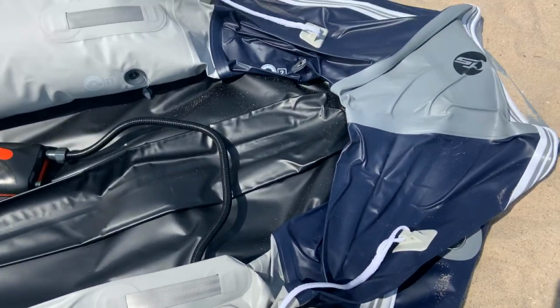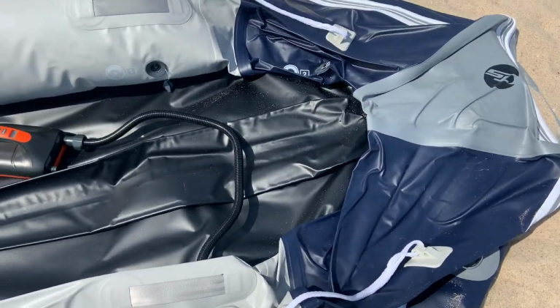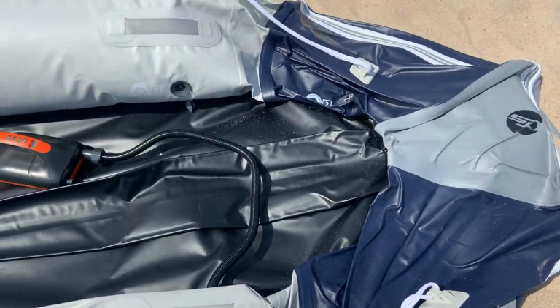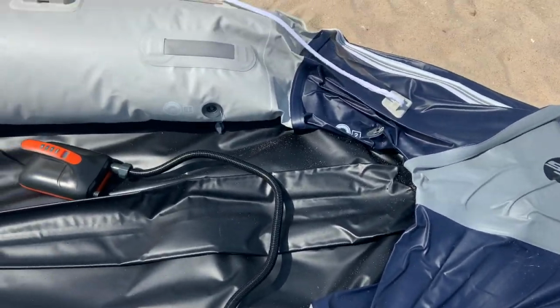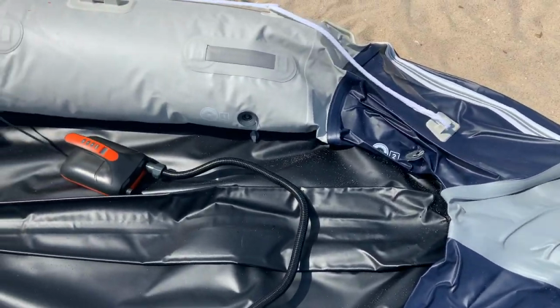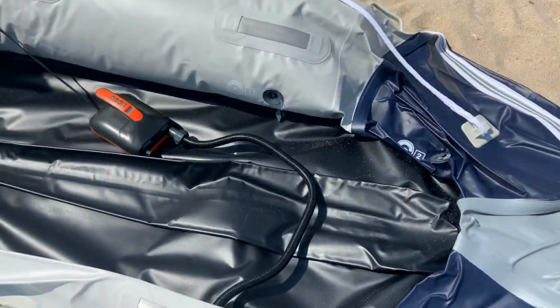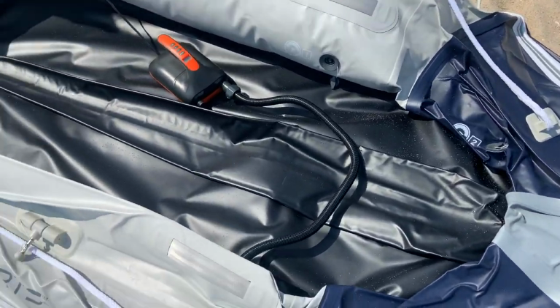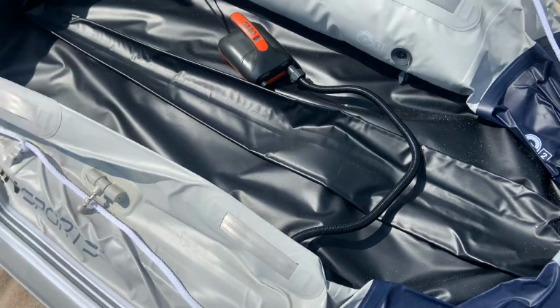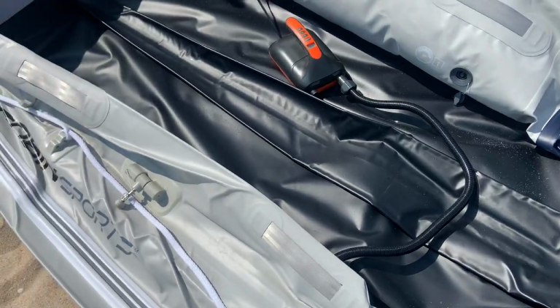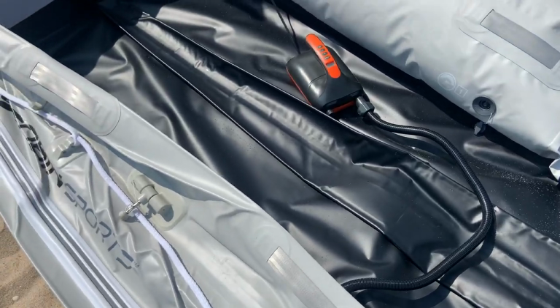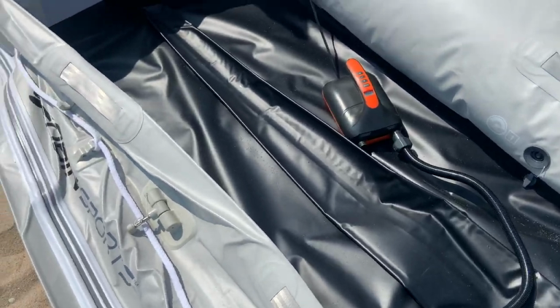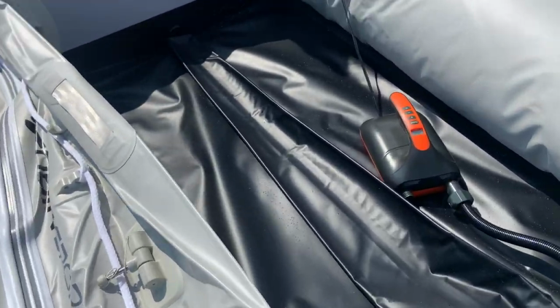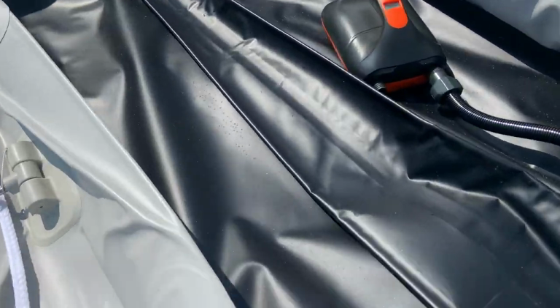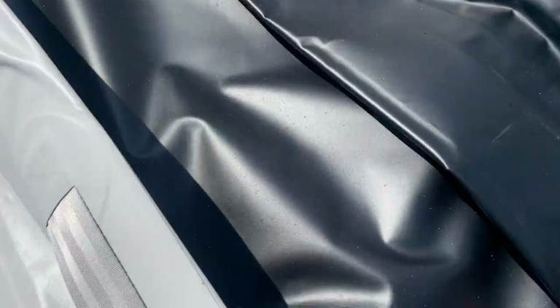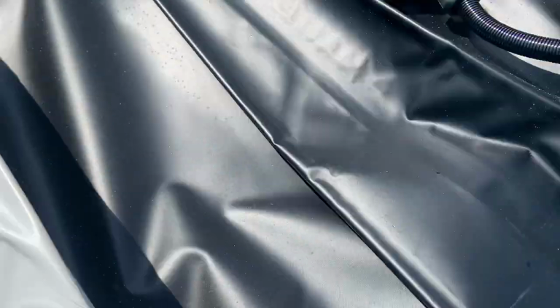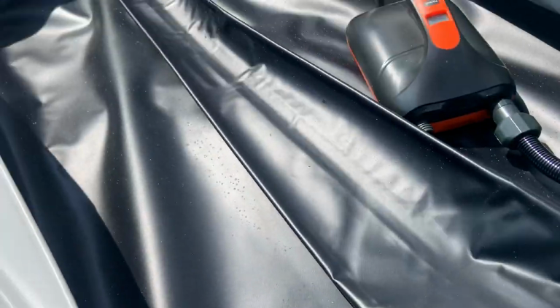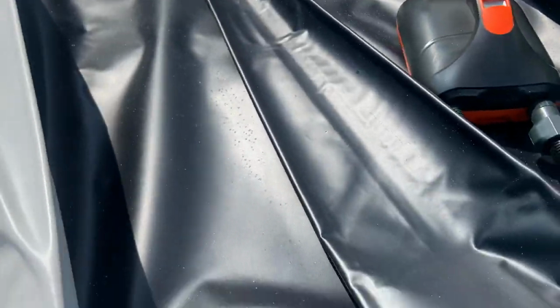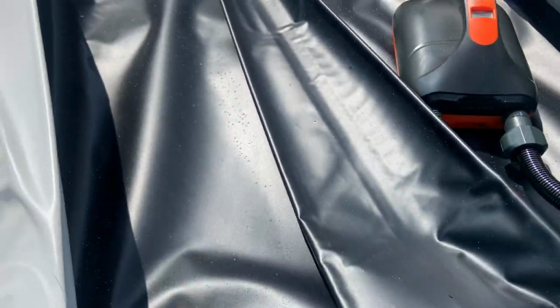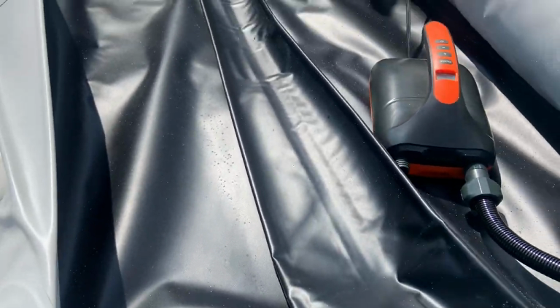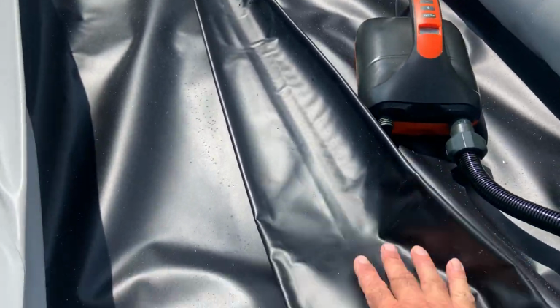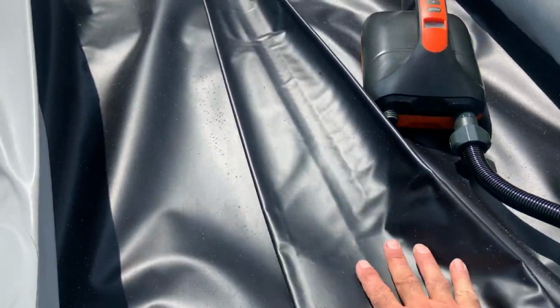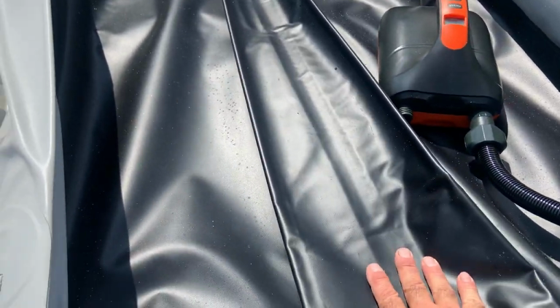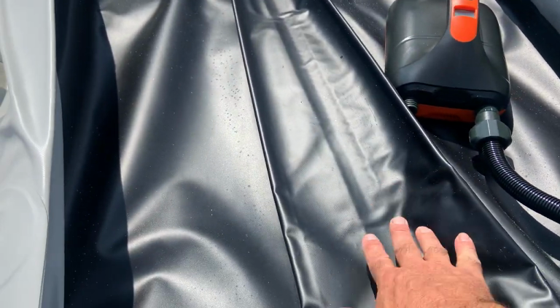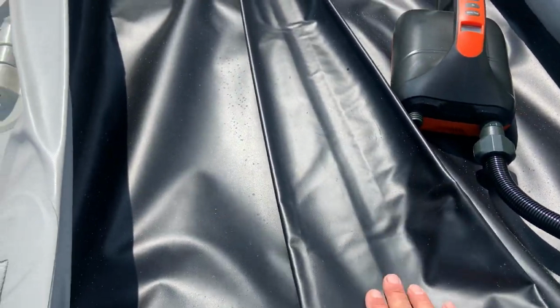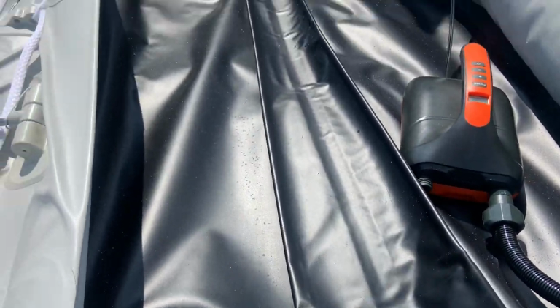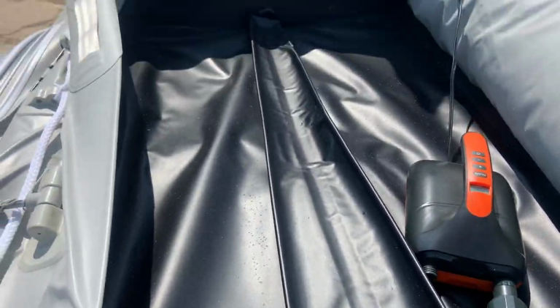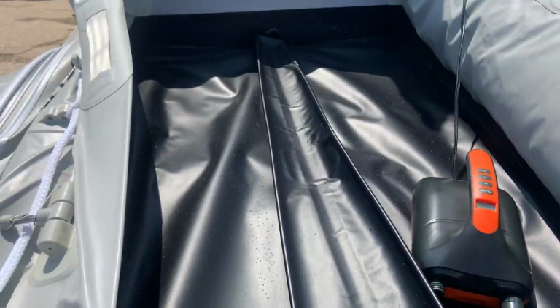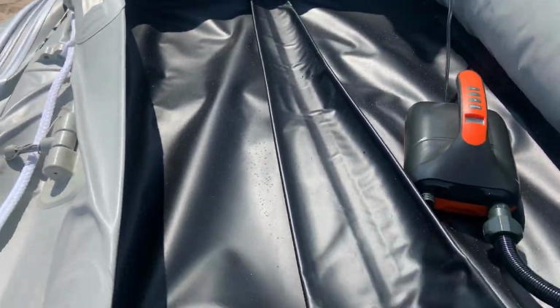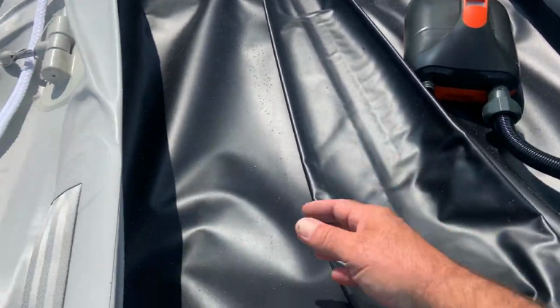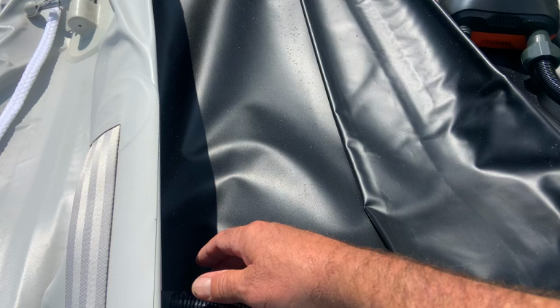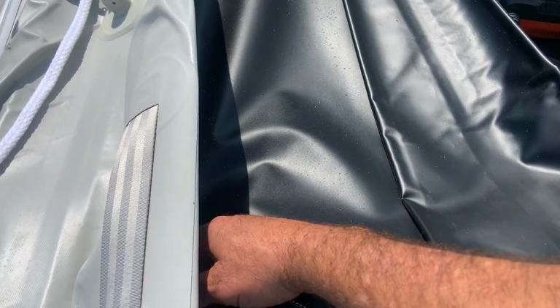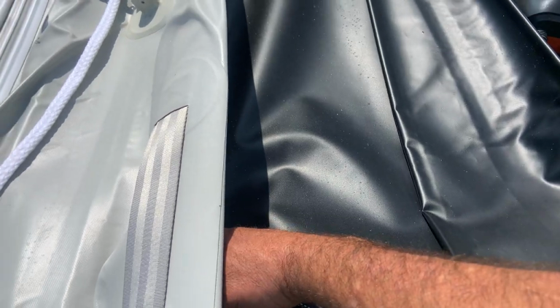It took a minute to deflate this thing, a couple of minutes. But look, I was able to deflate this middle thing. It's actually concave. I love this pump.